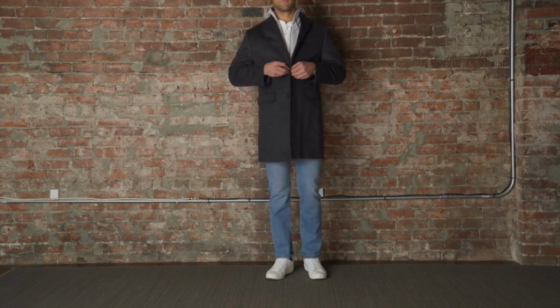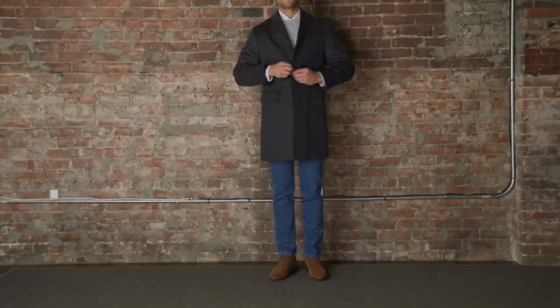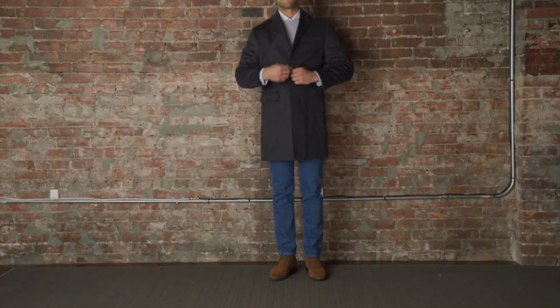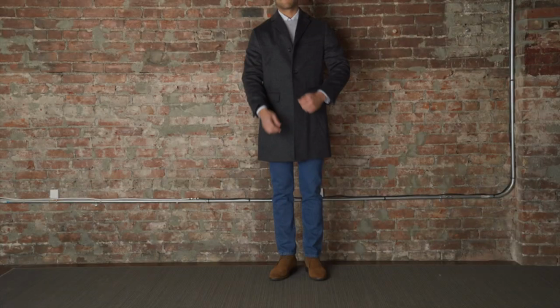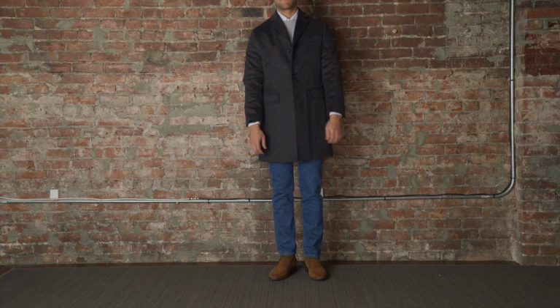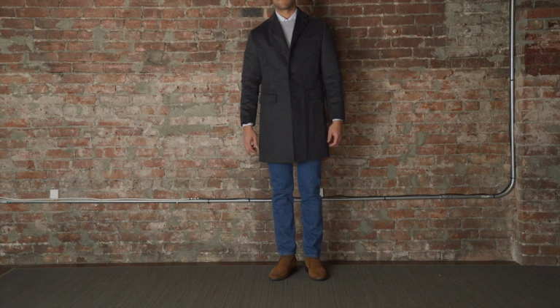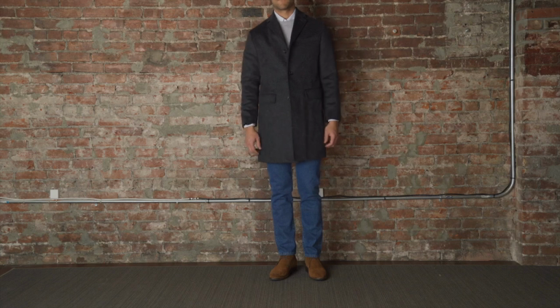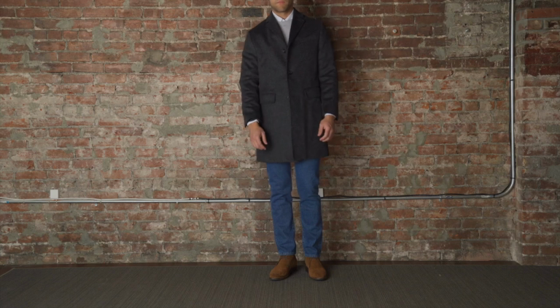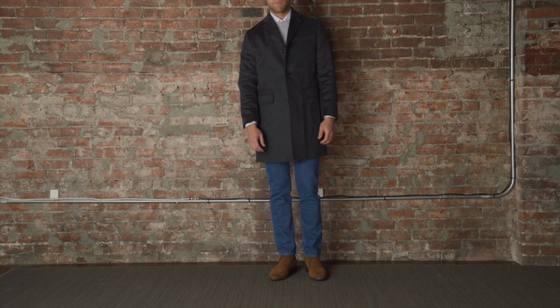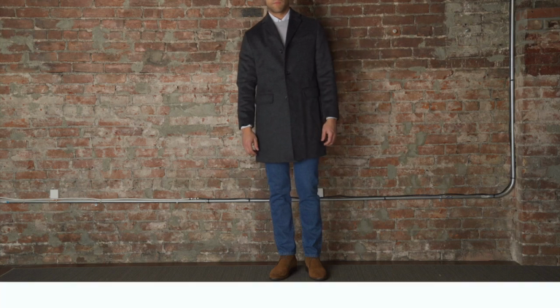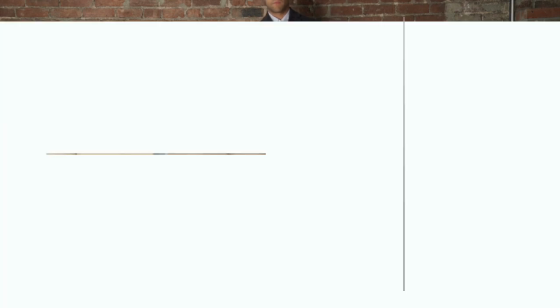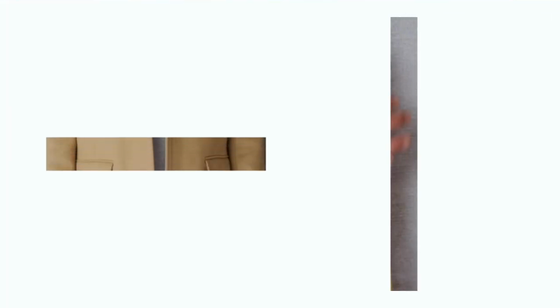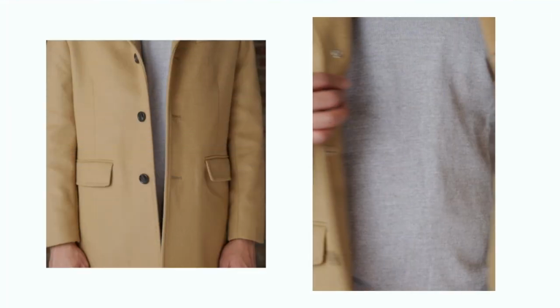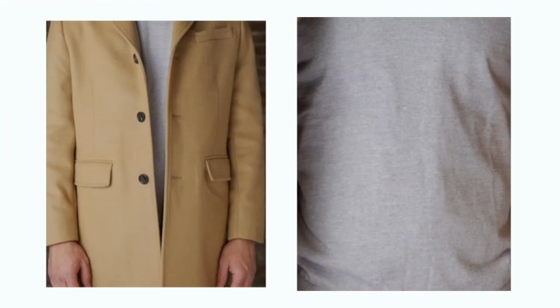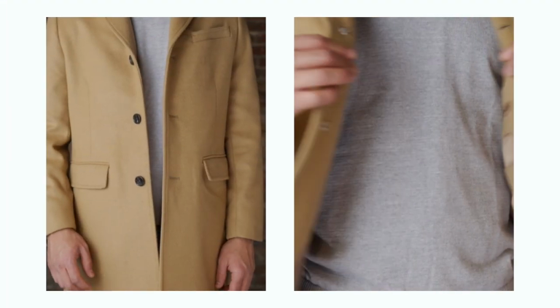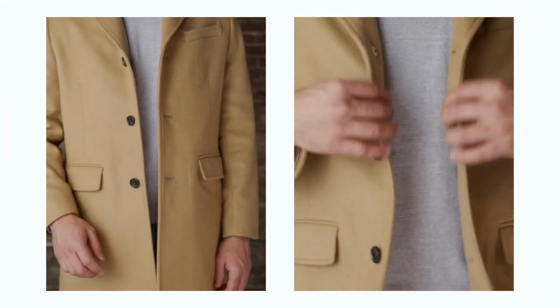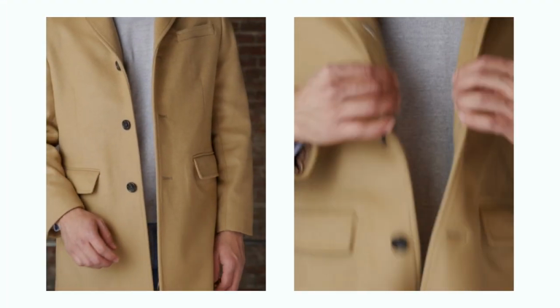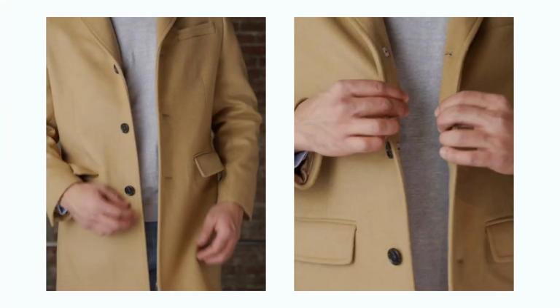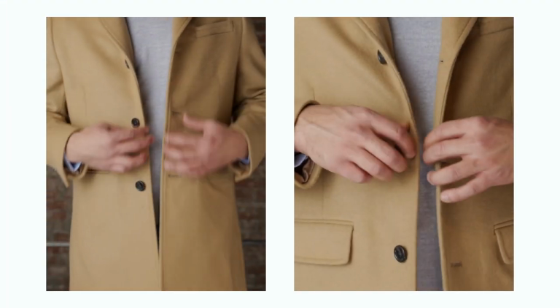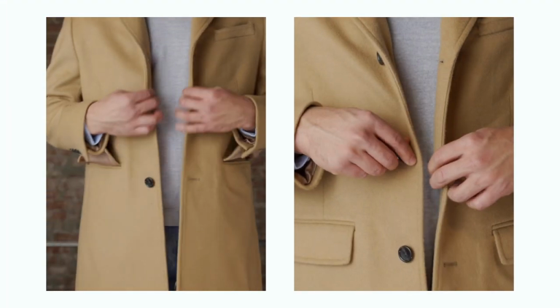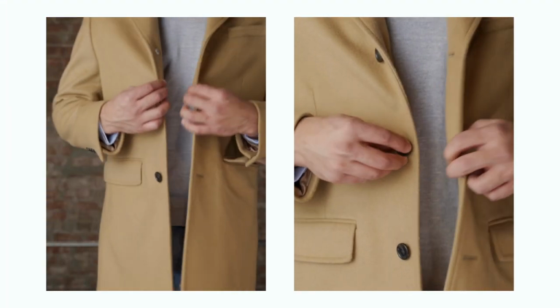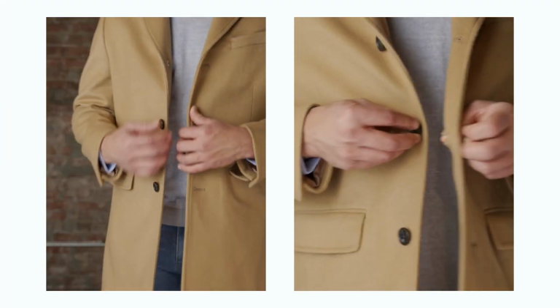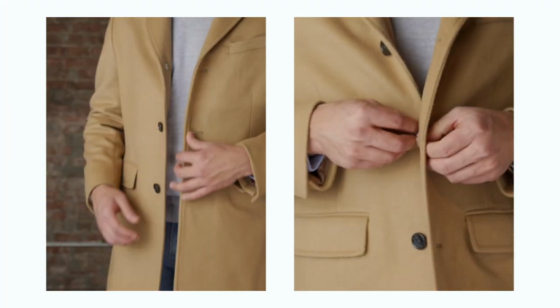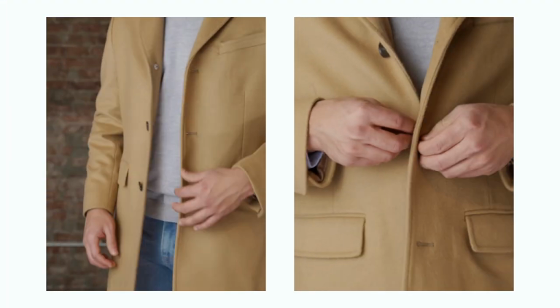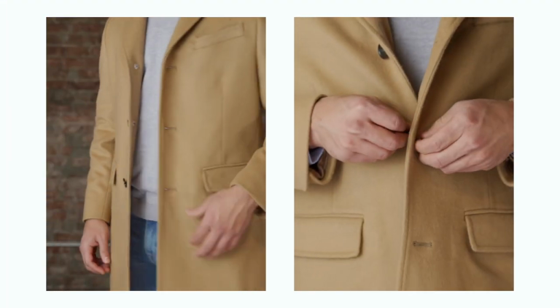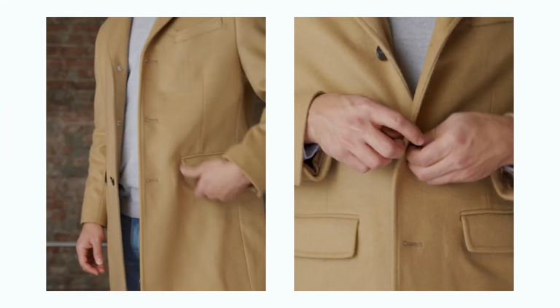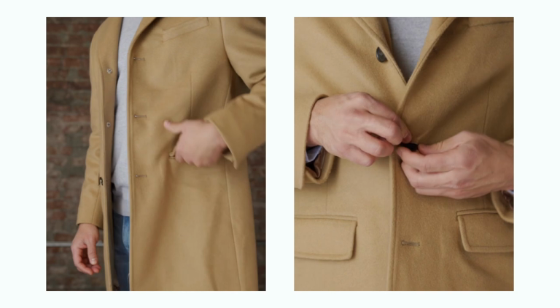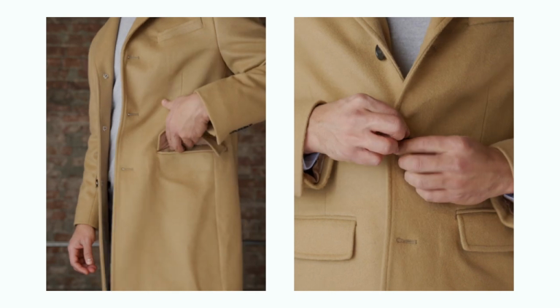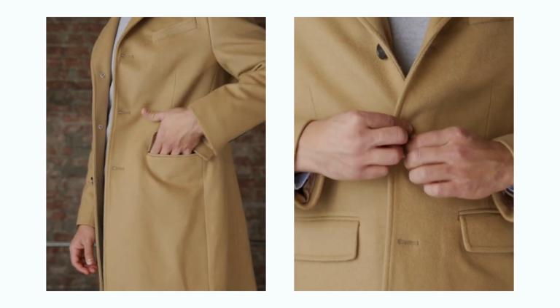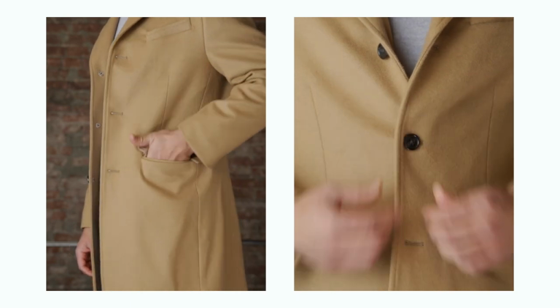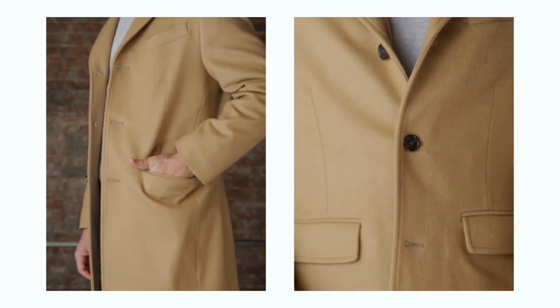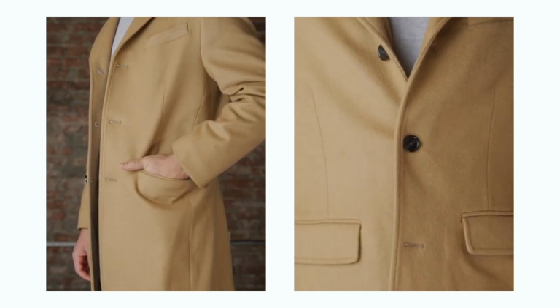The Fulton Top Coat features a proper sleeve and body length, perfectly placed pockets, and a button stance that flatters the shorter build.